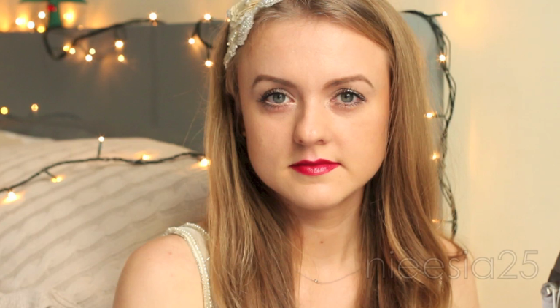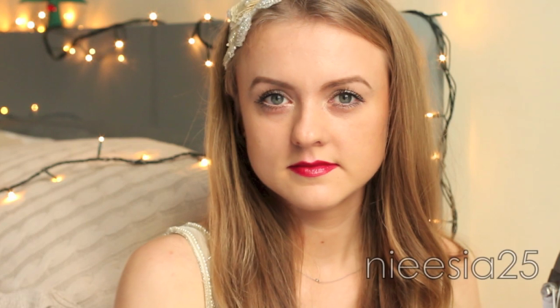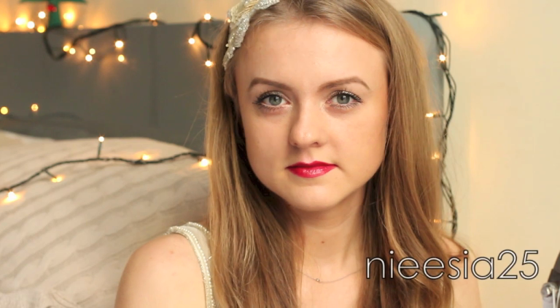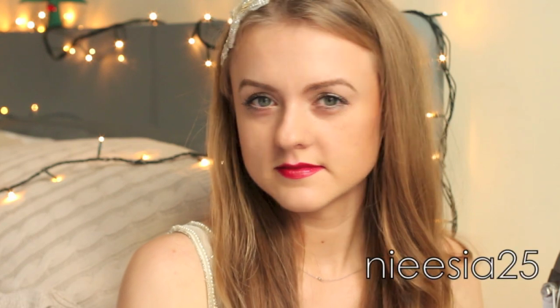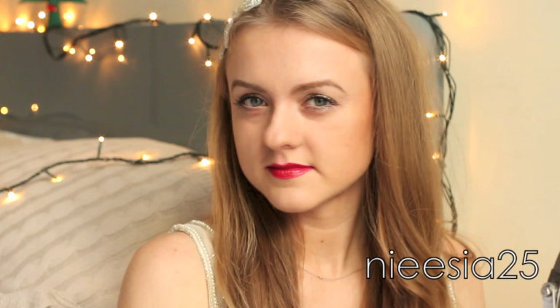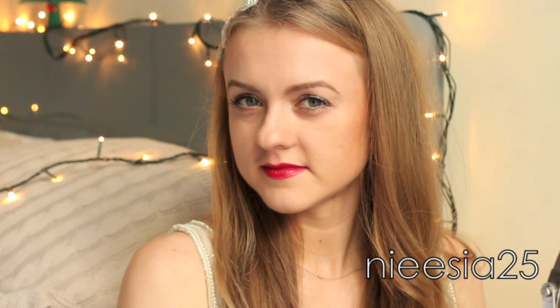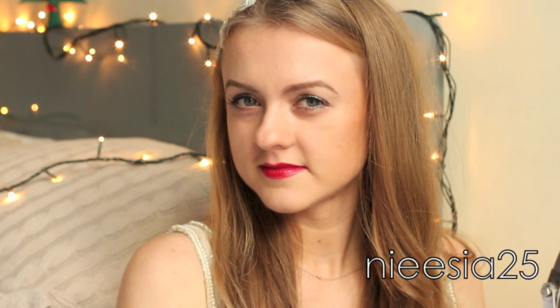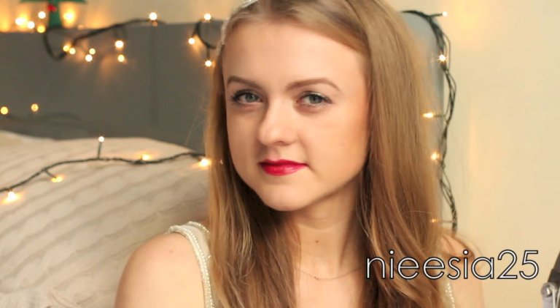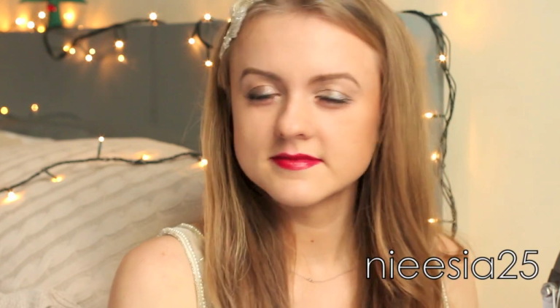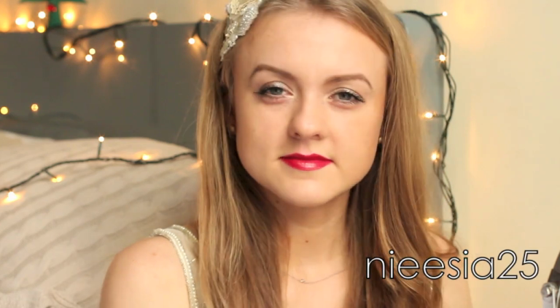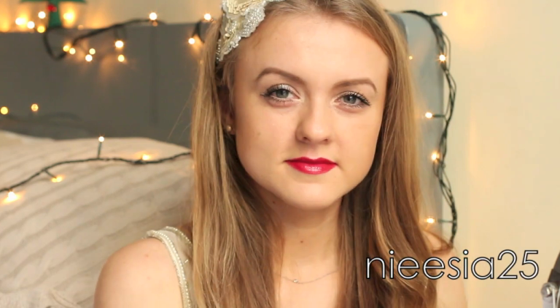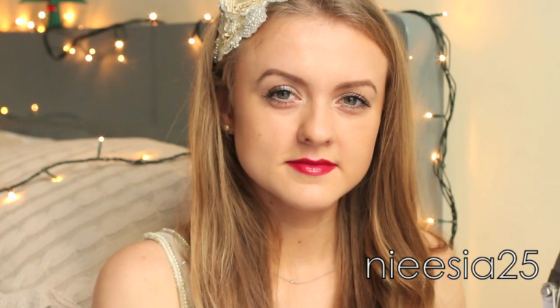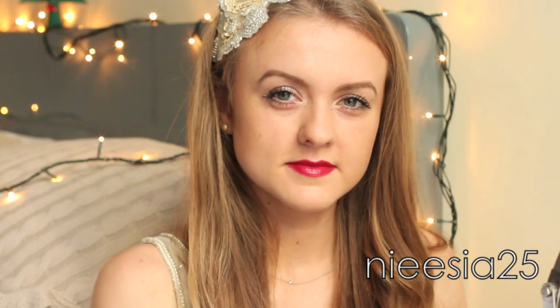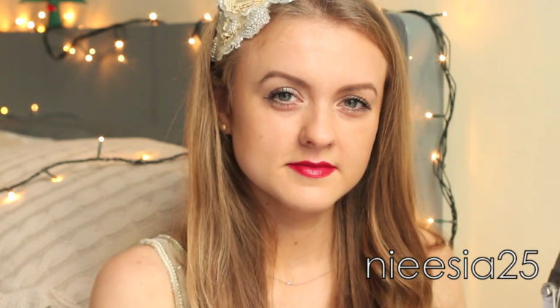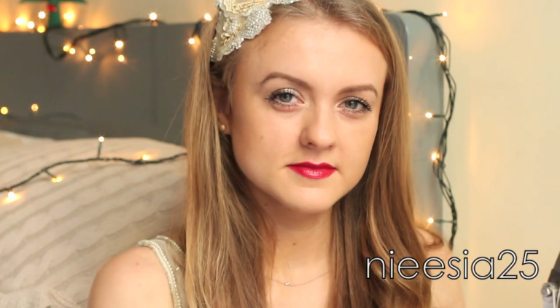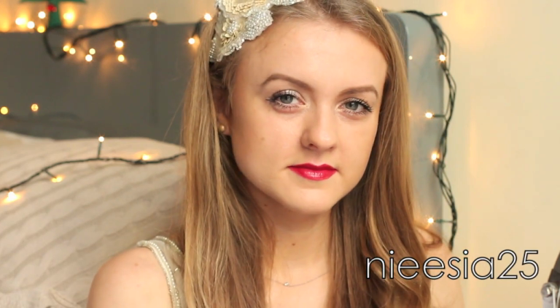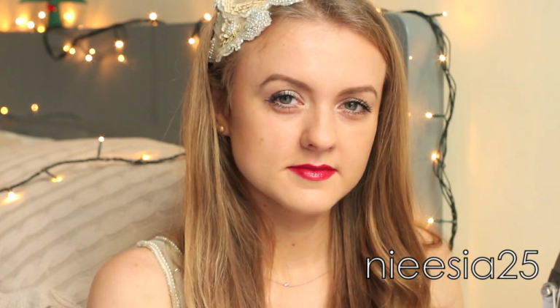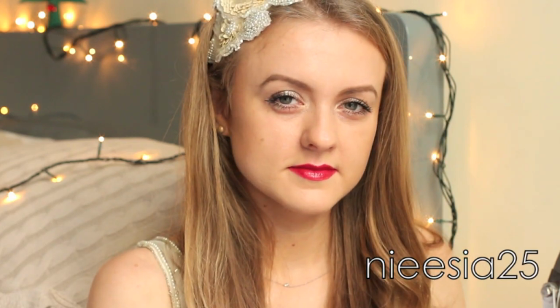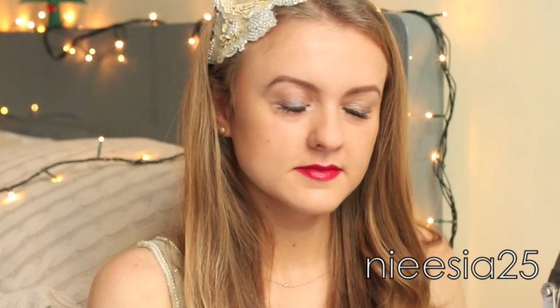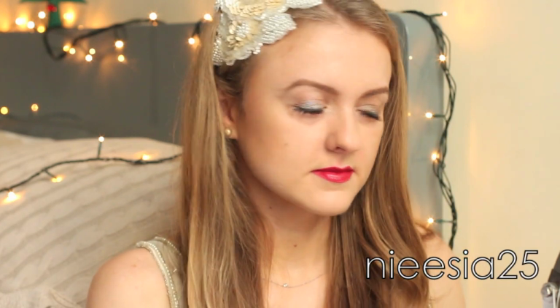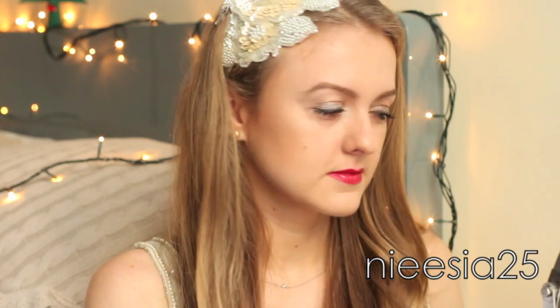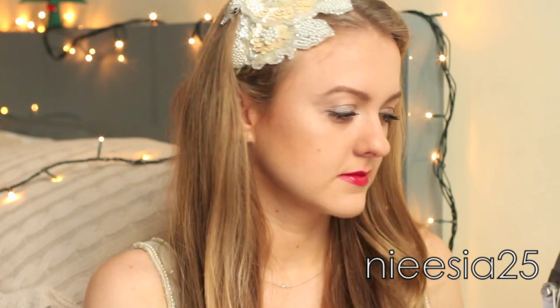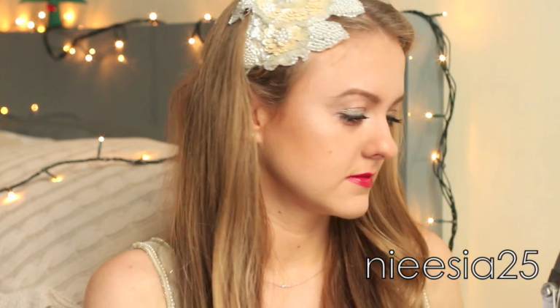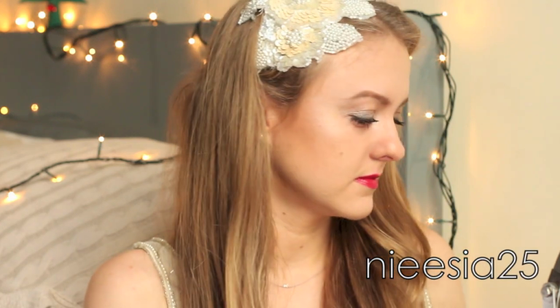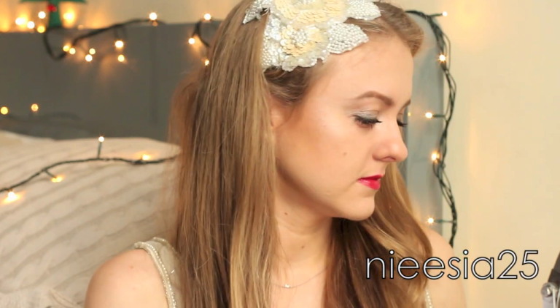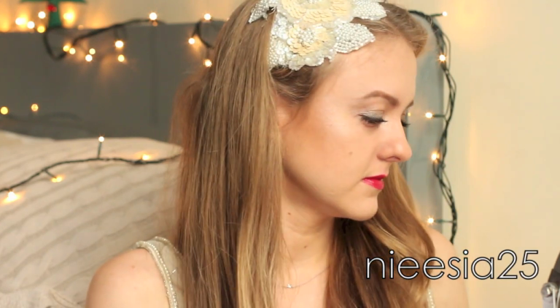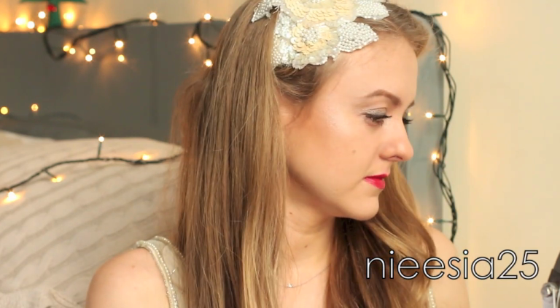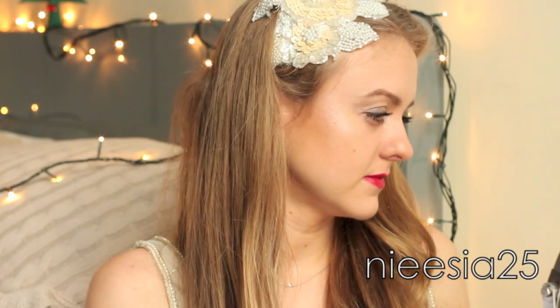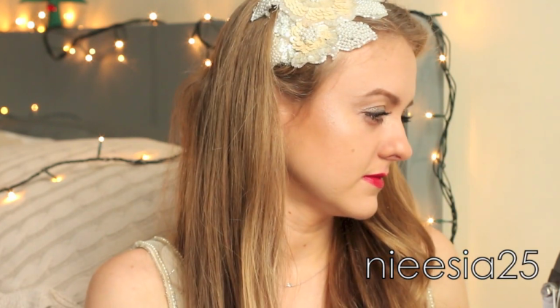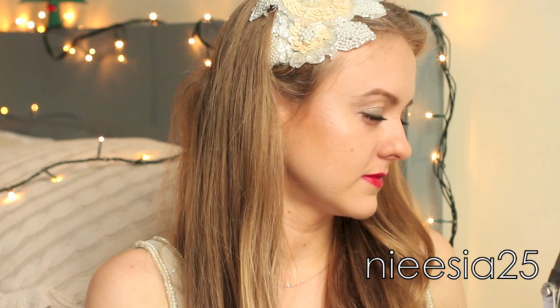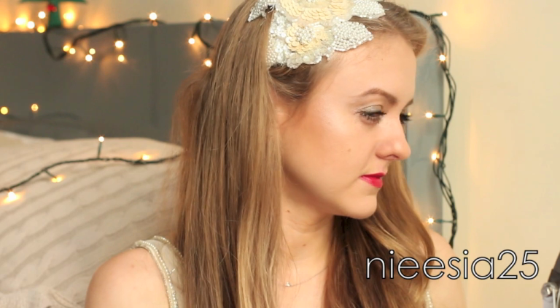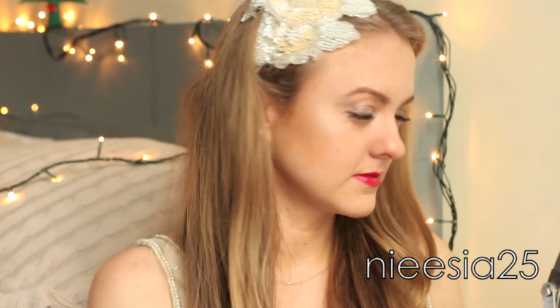Hello everyone, my name is Aggie and today I will show you how to create this sparkly makeup look, perfect for the coming party season.